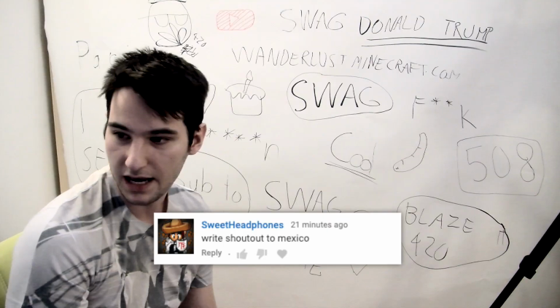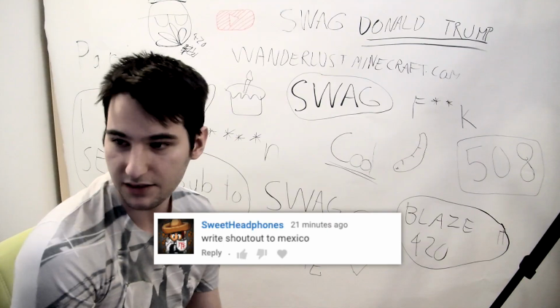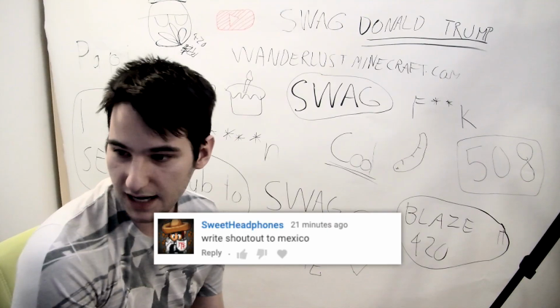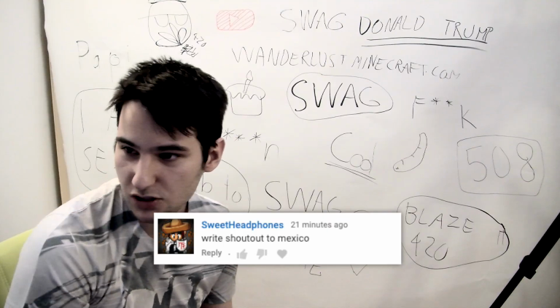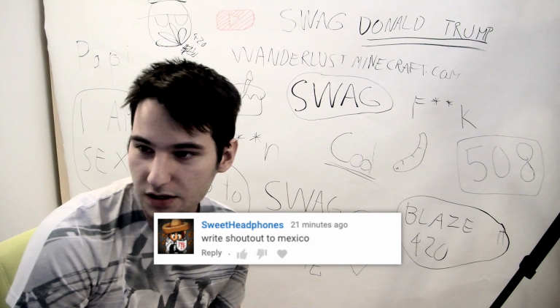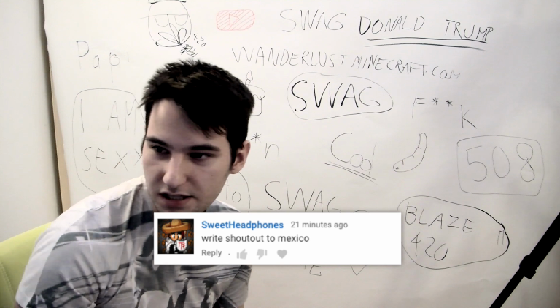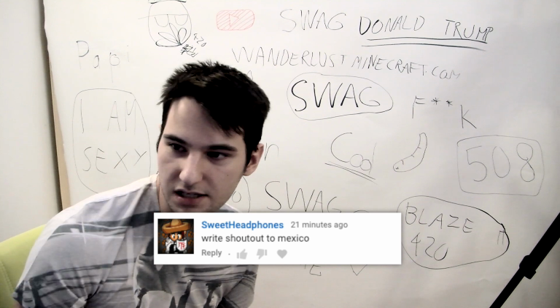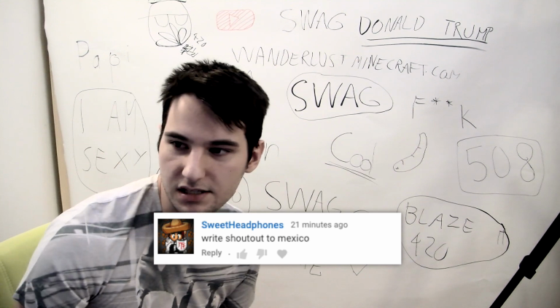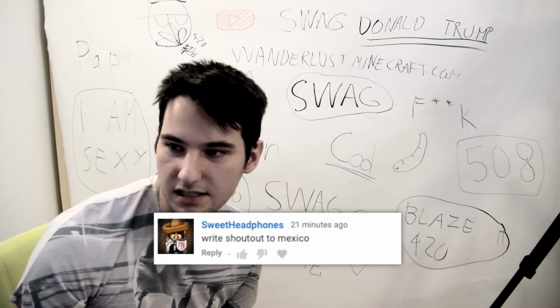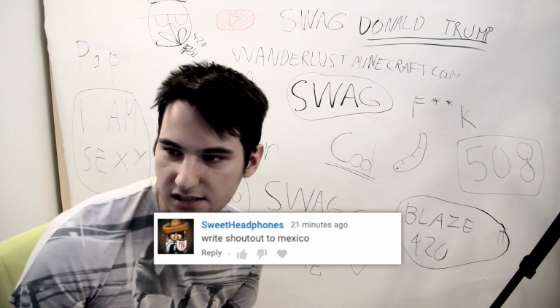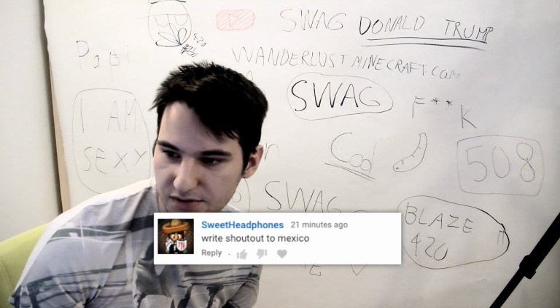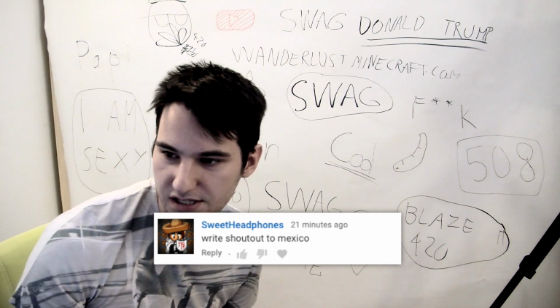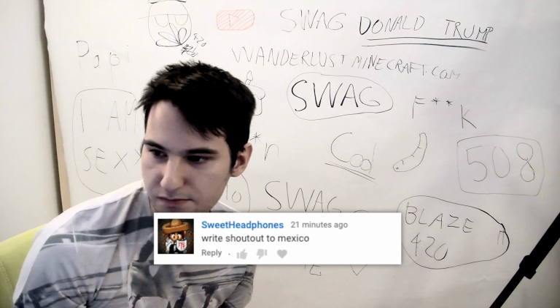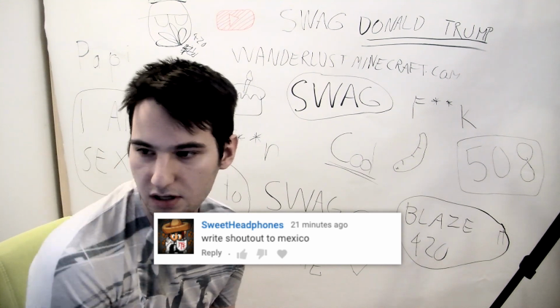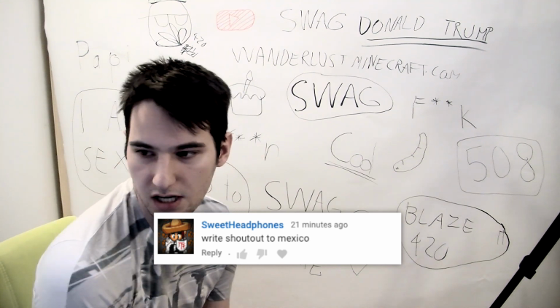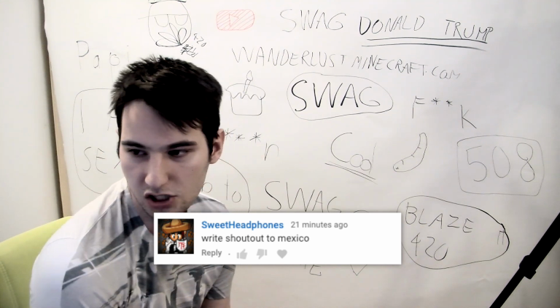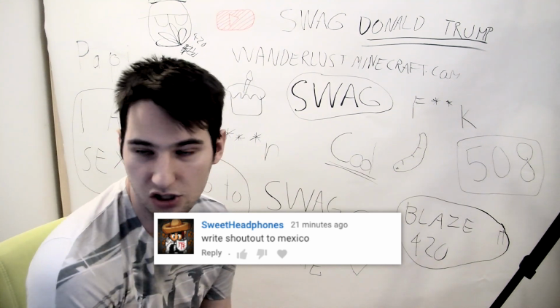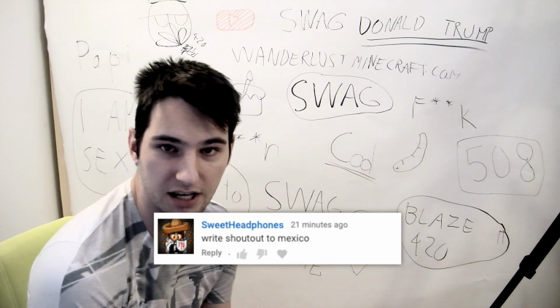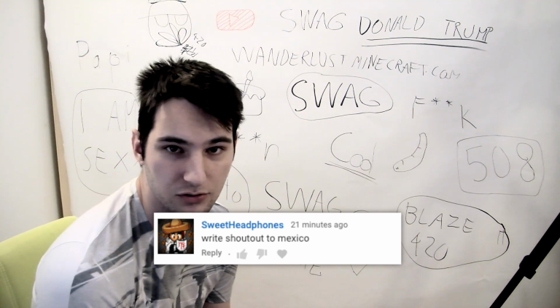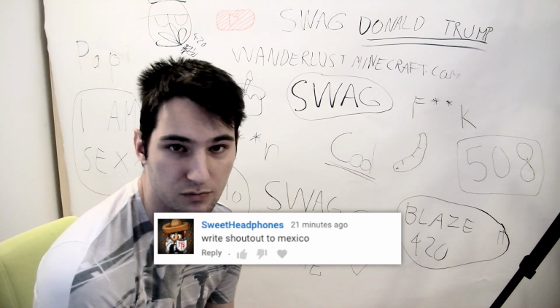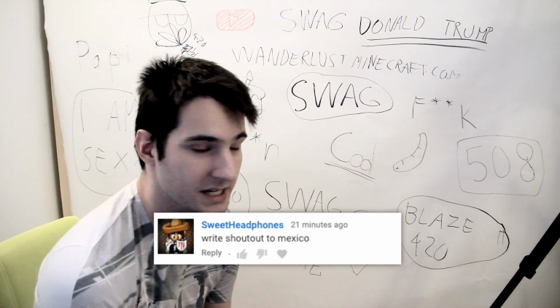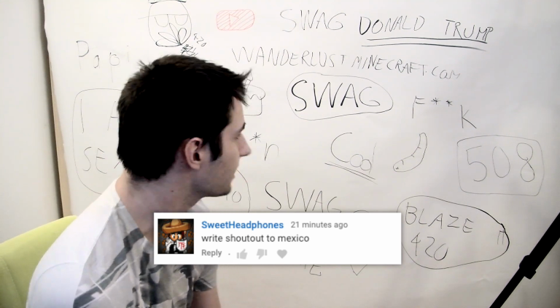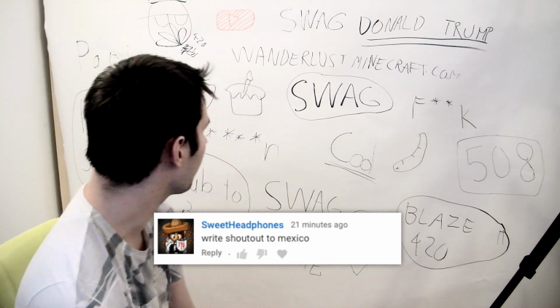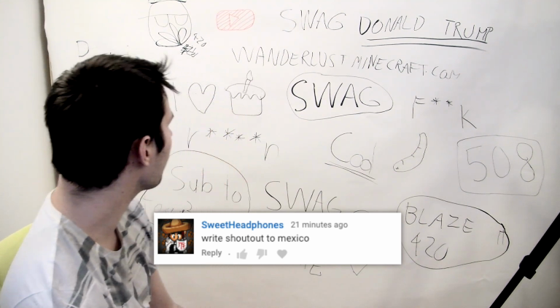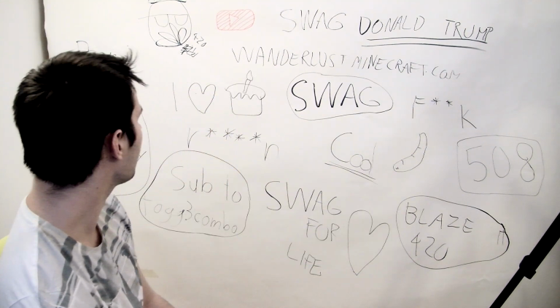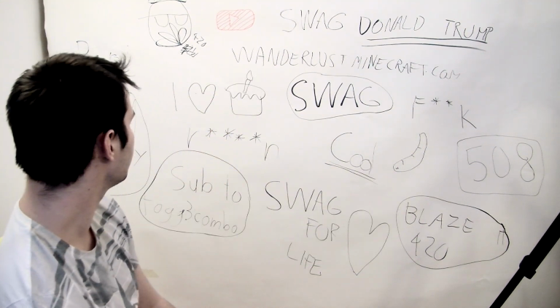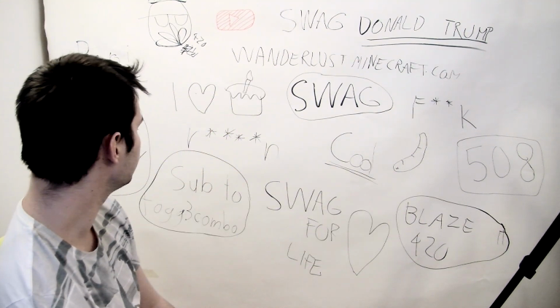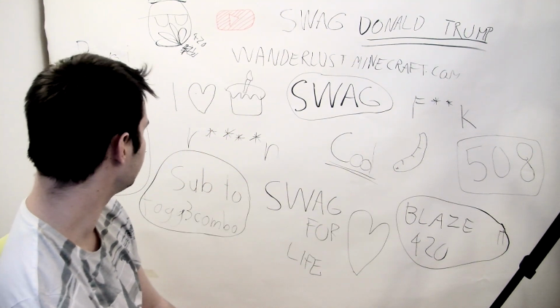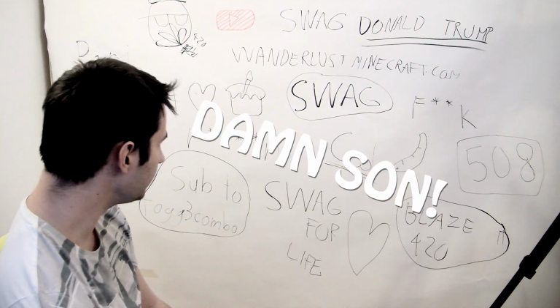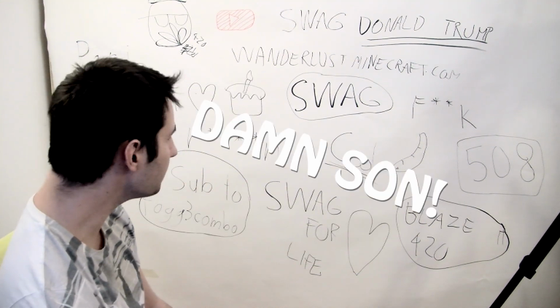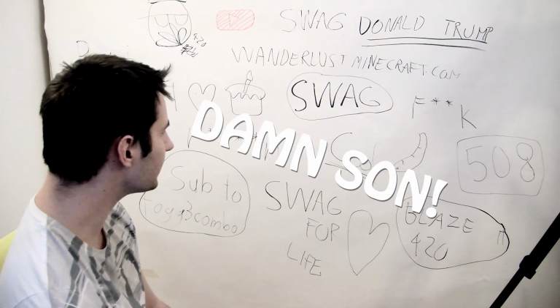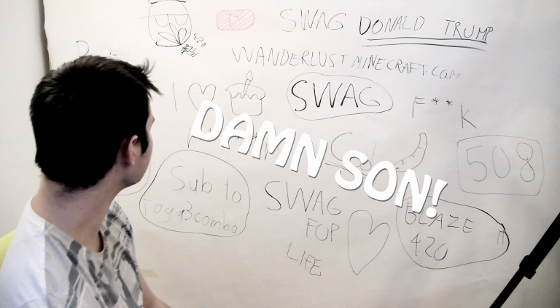And the last one is extremely simple: shout out to Mexico. Damn son!